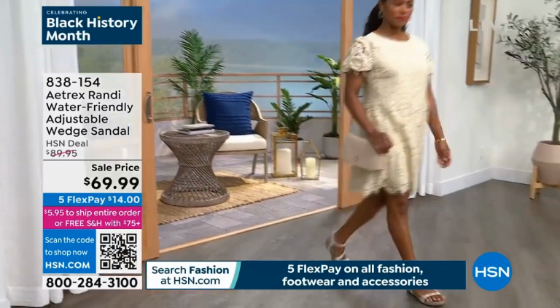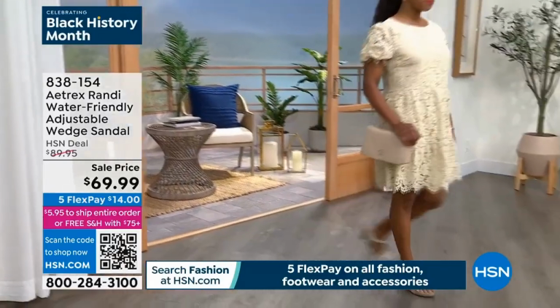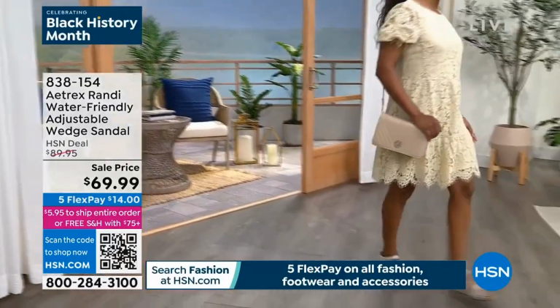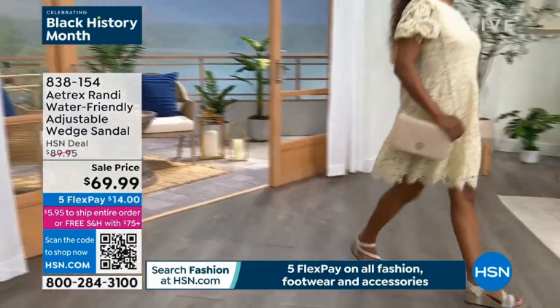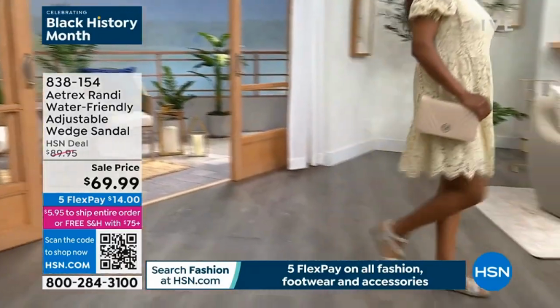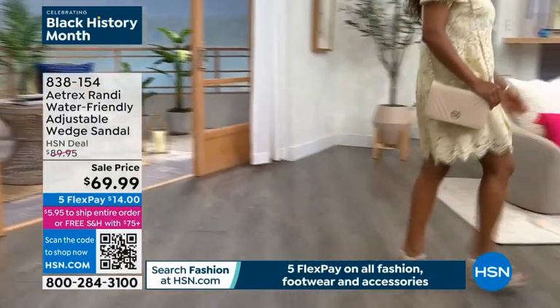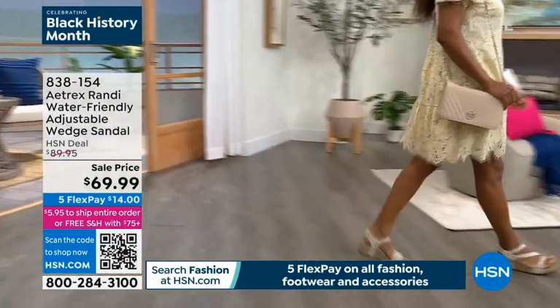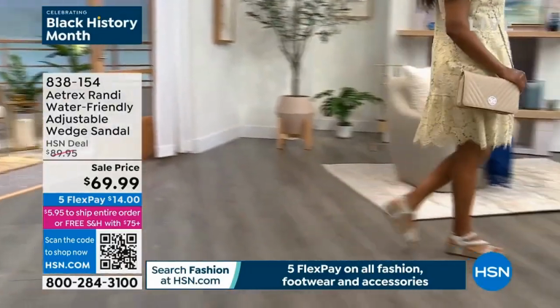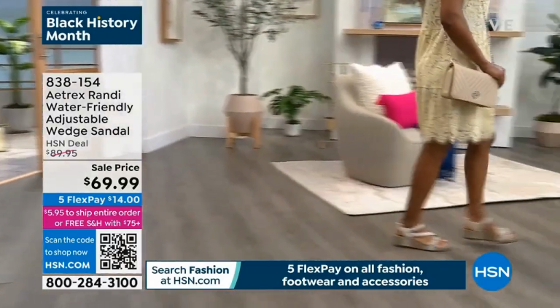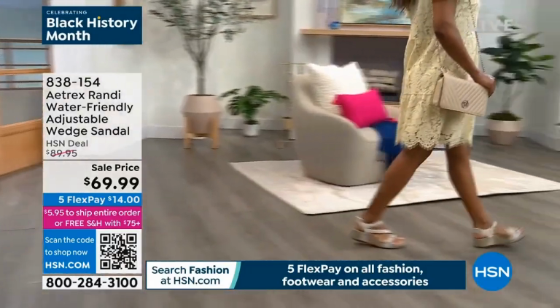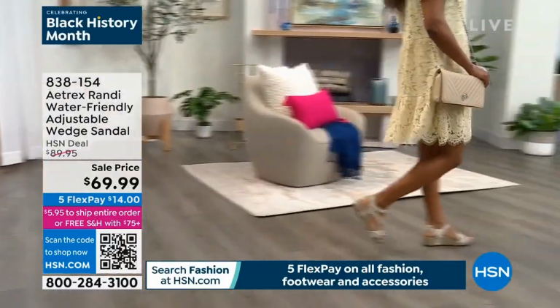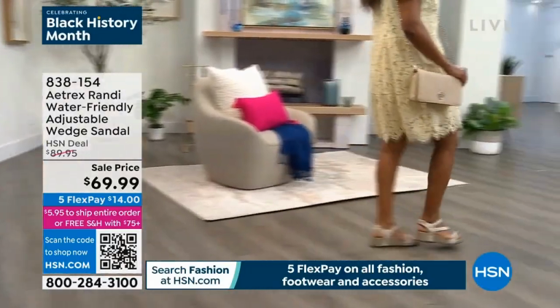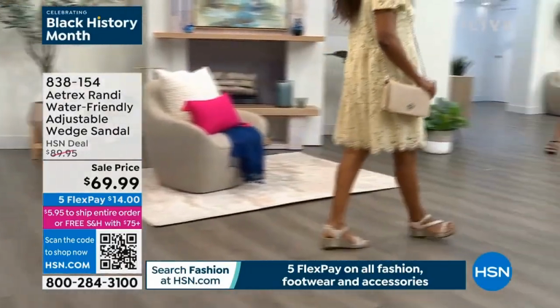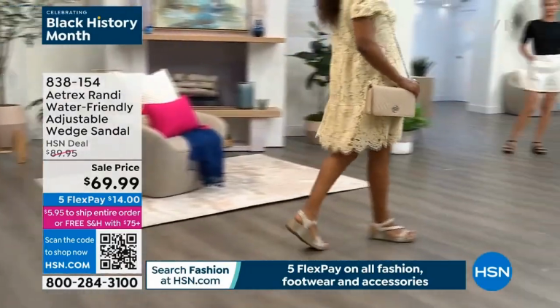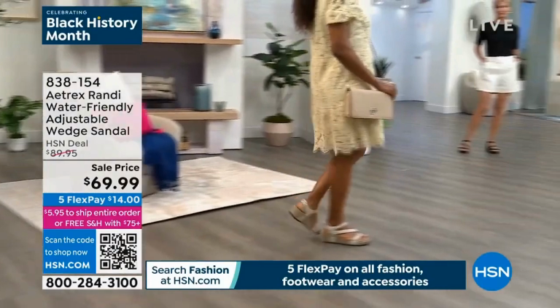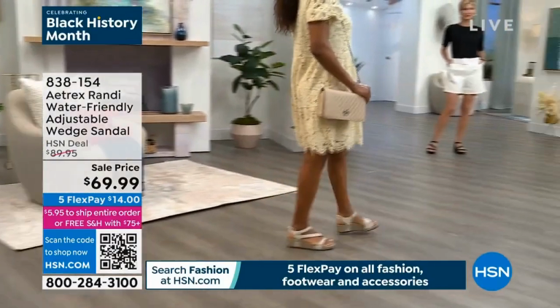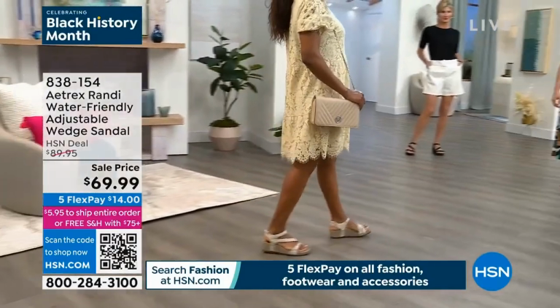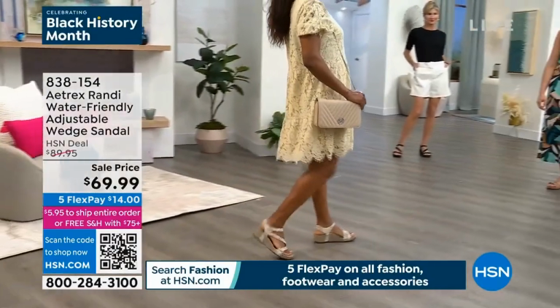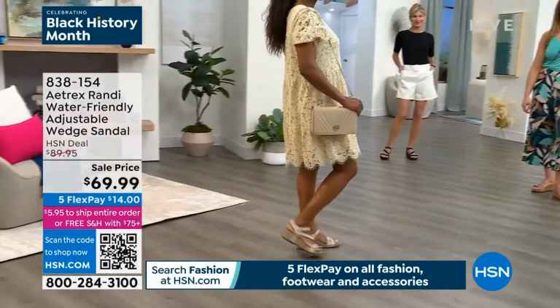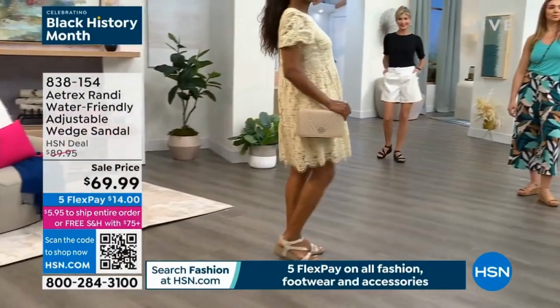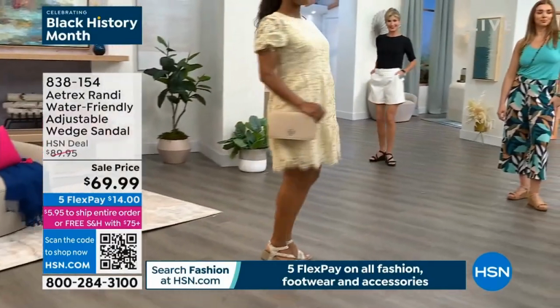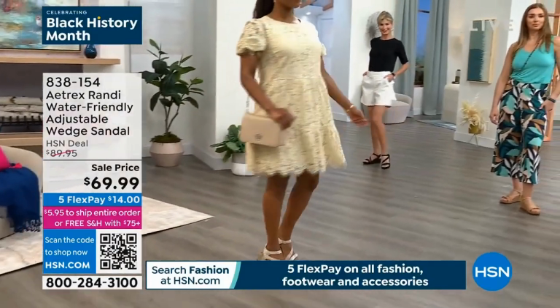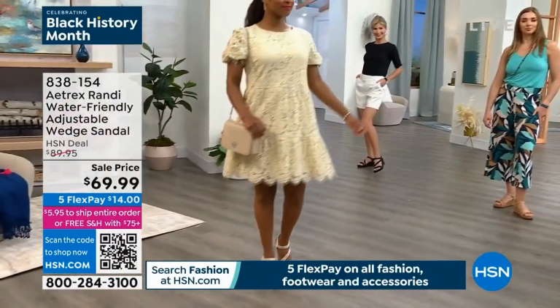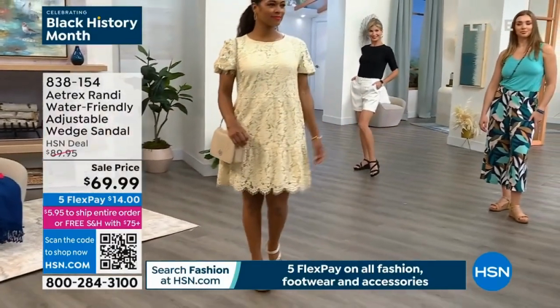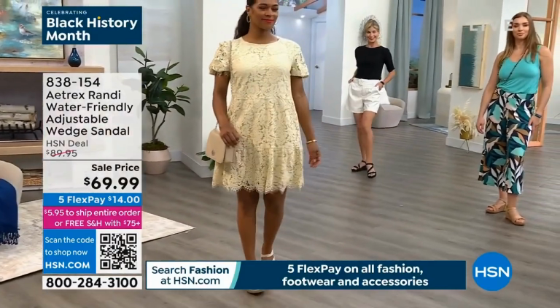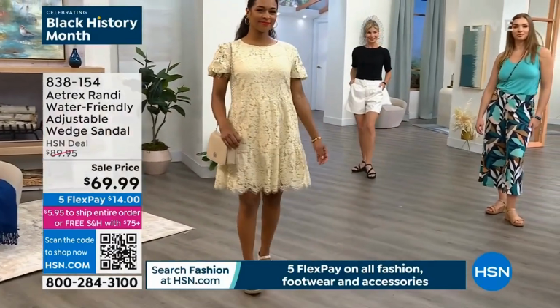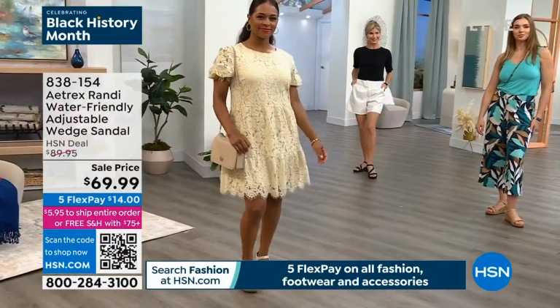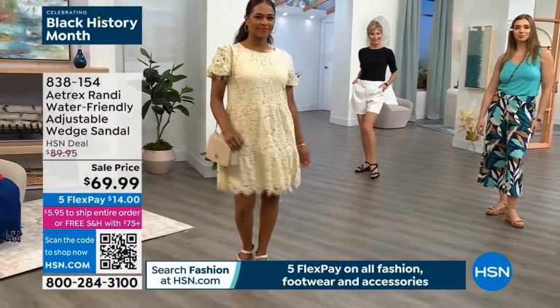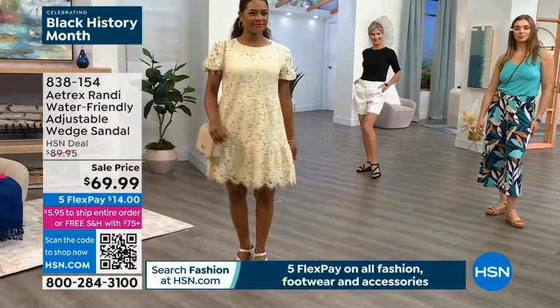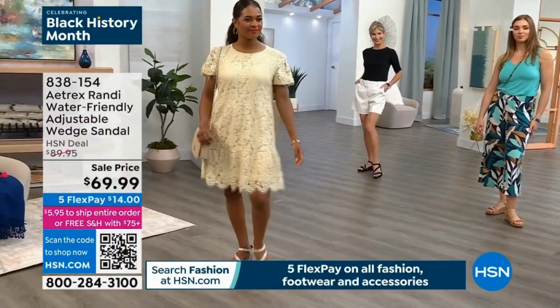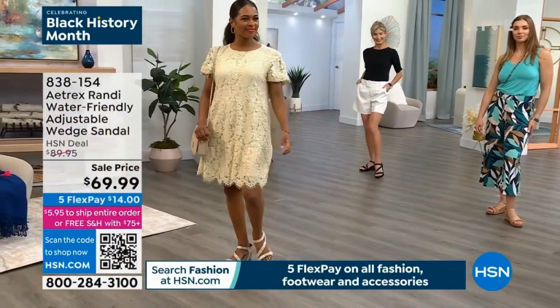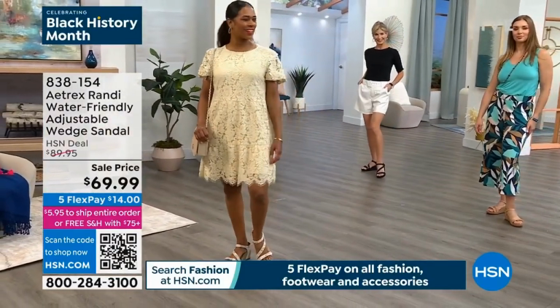So here comes Ms. Donia. Ms. Donia is wearing, by the way, one of the spring dresses from our spring collection, and she looks amazing in the lace.